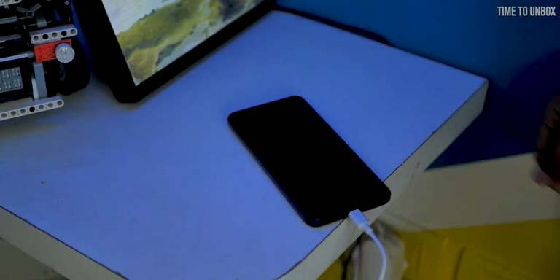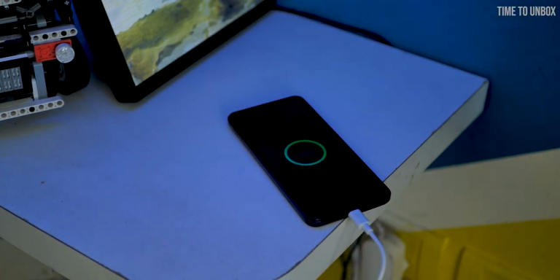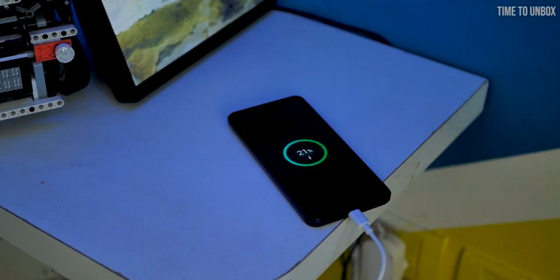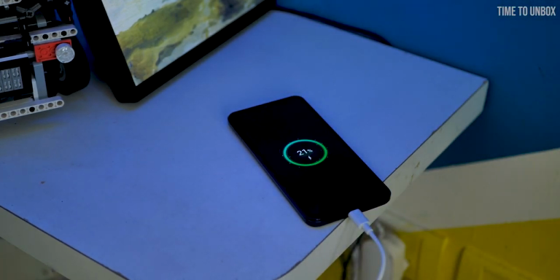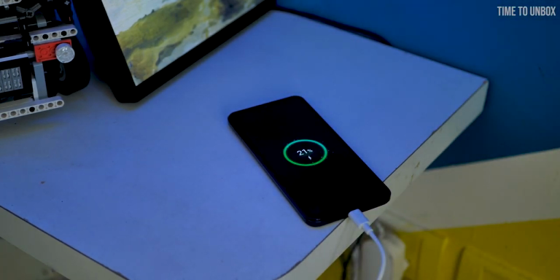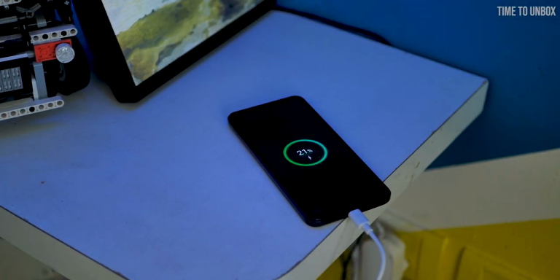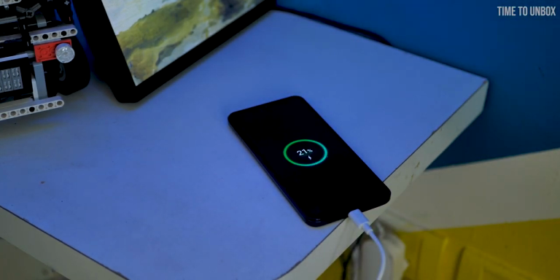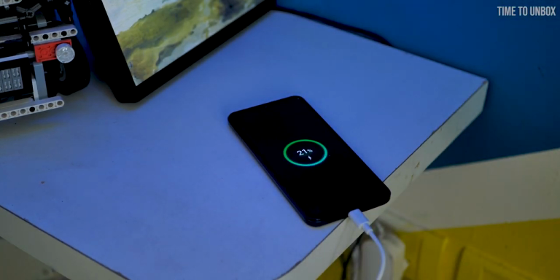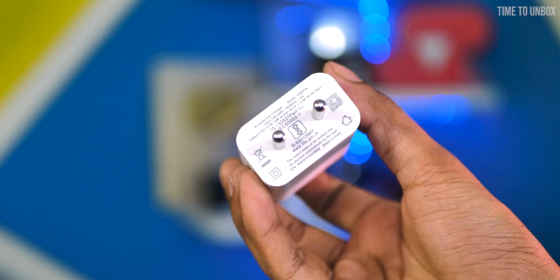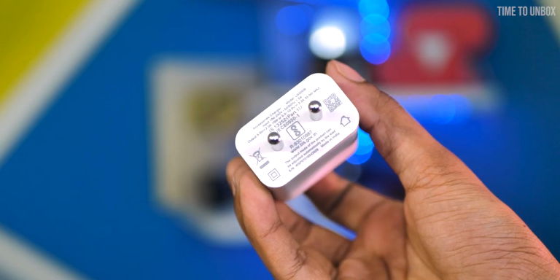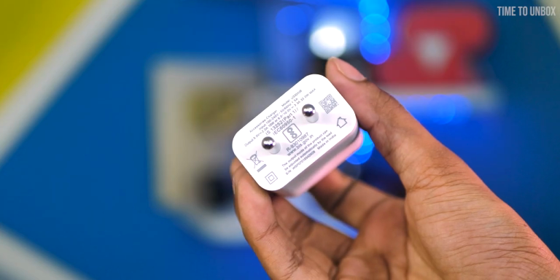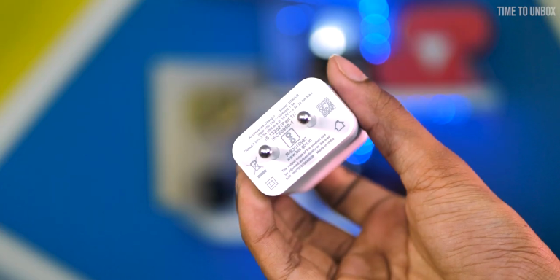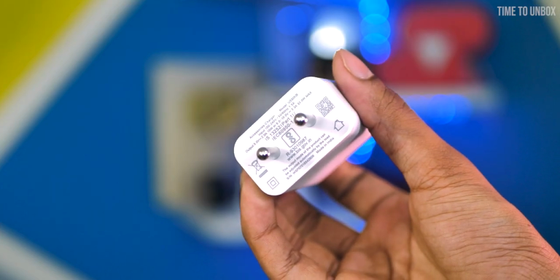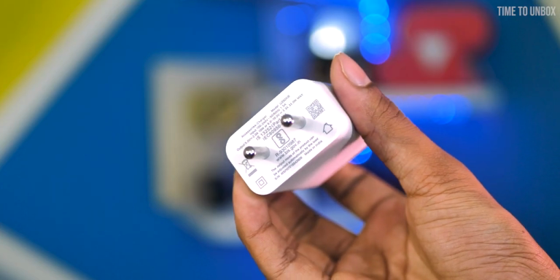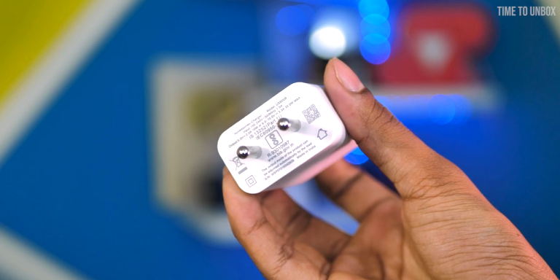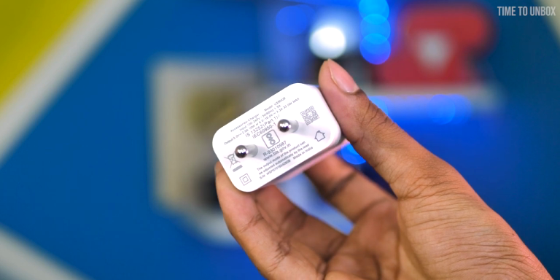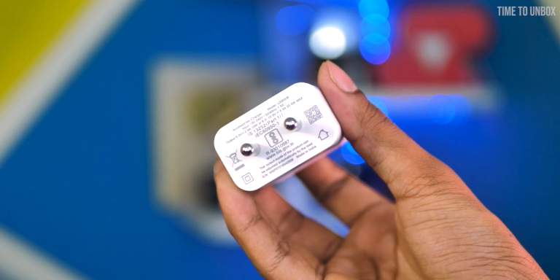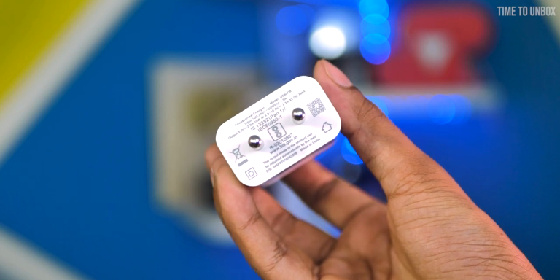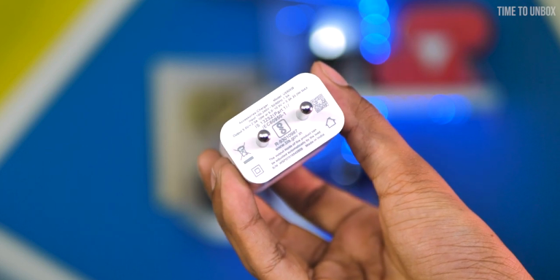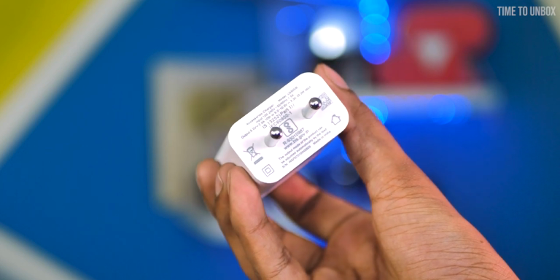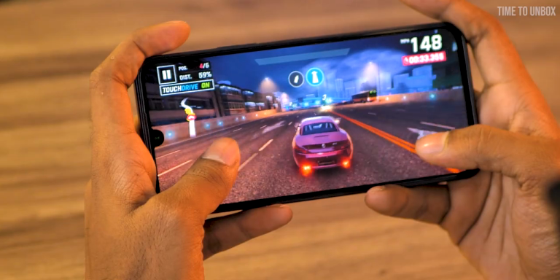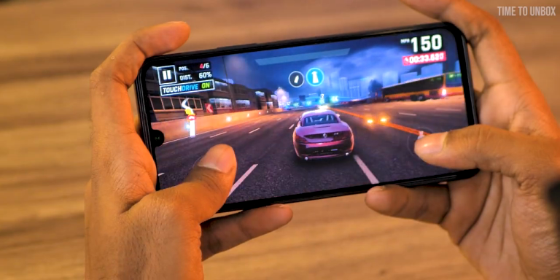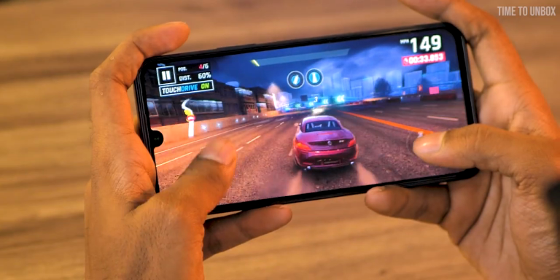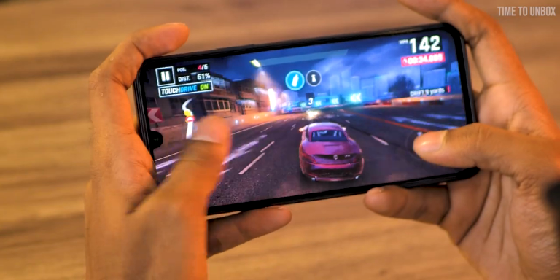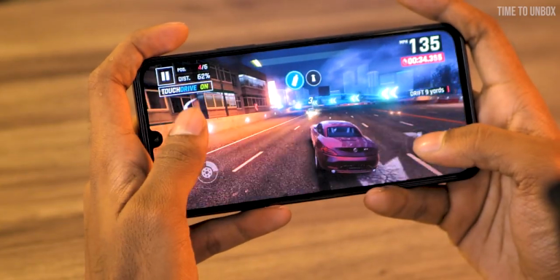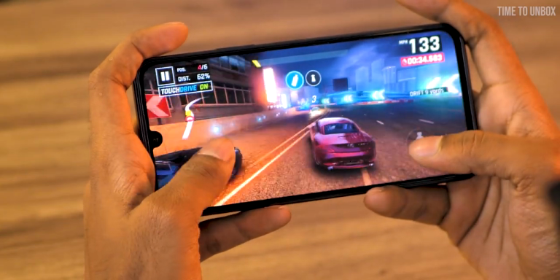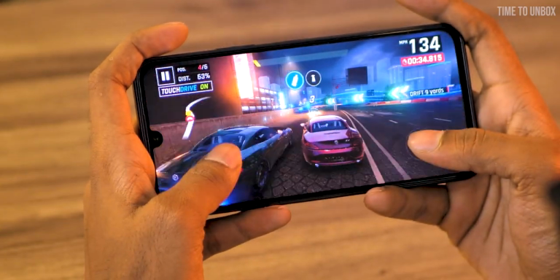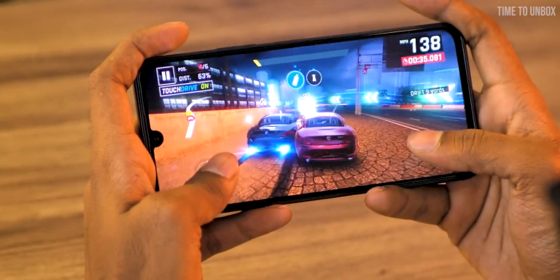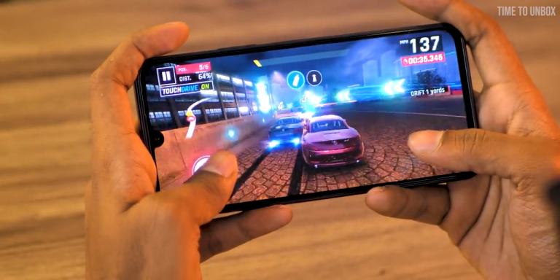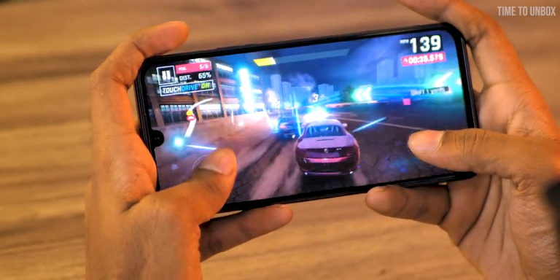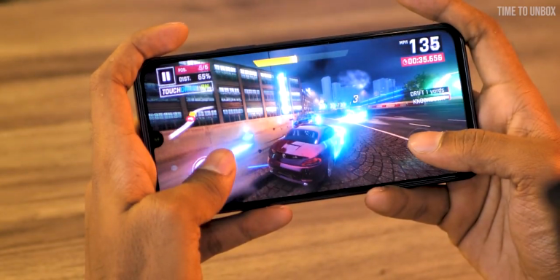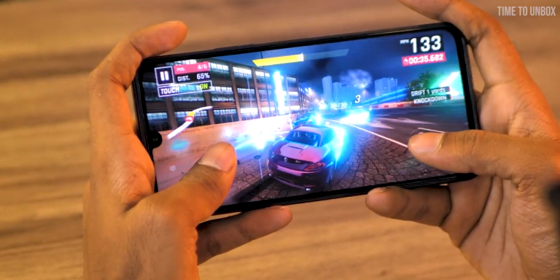When we talk about battery and charging, the phone comes with a 5000mAh battery and you get a 33W fast charging adapter in the box. On normal usage you'll get more than one and a half days of battery life.